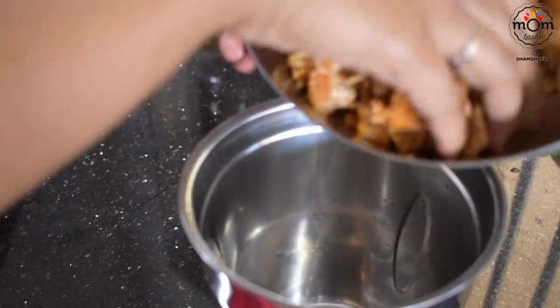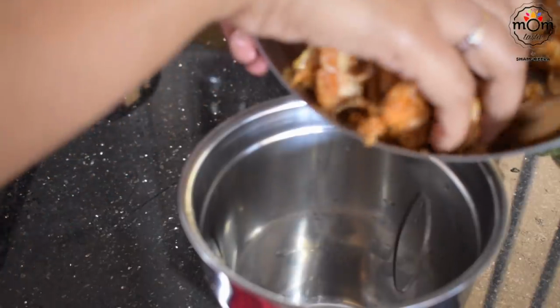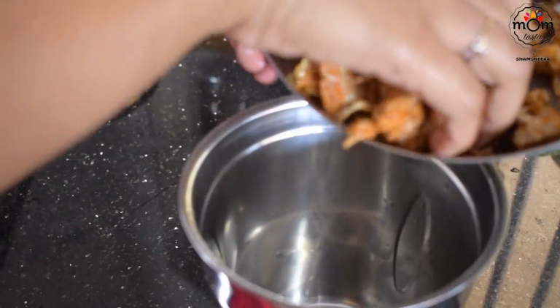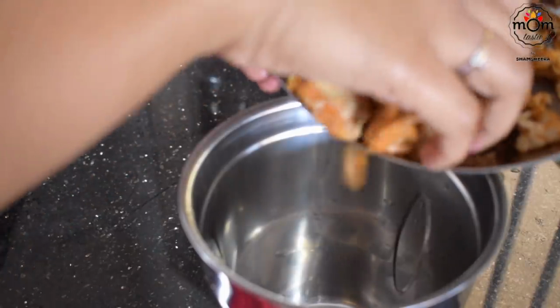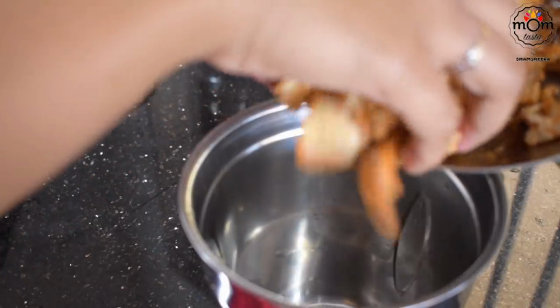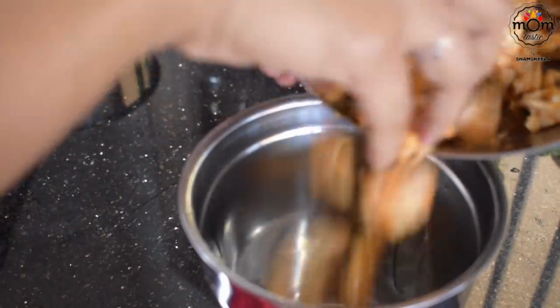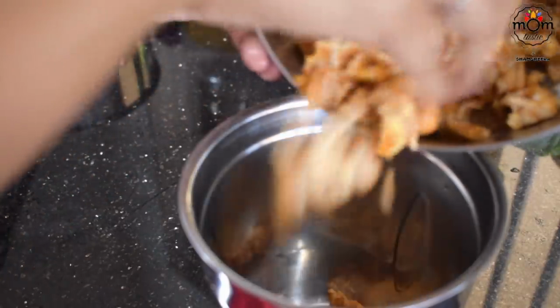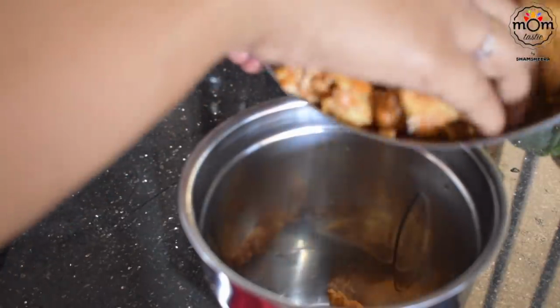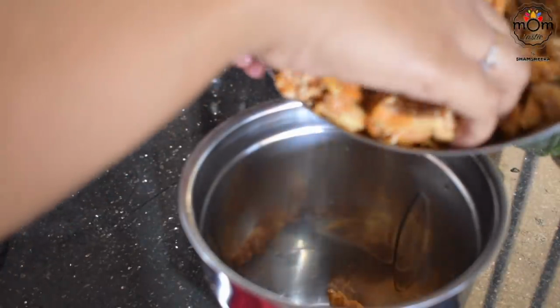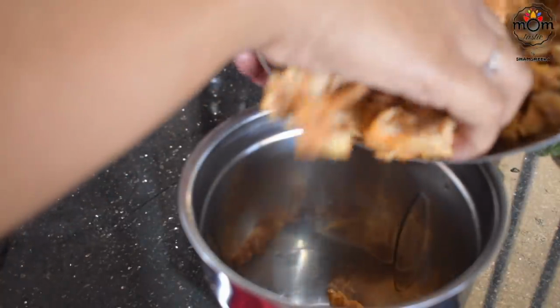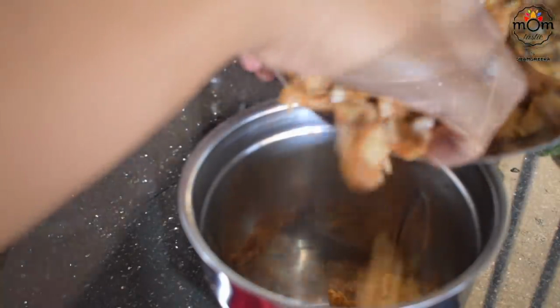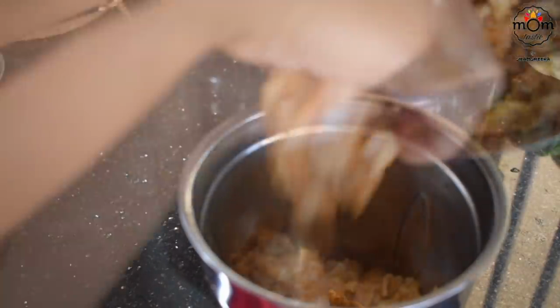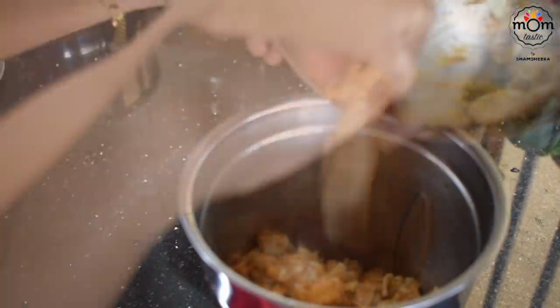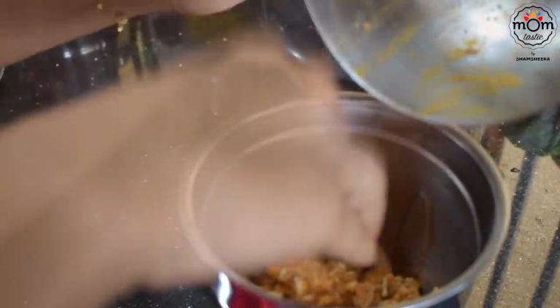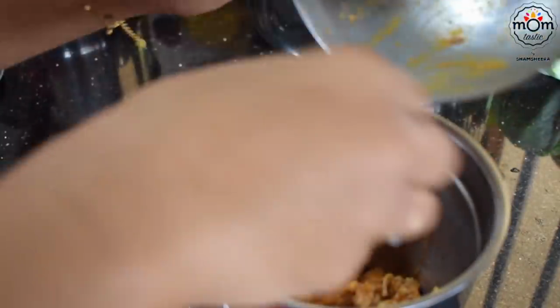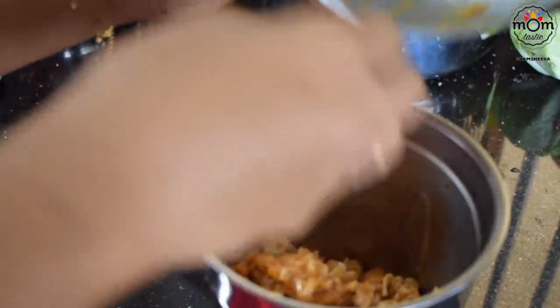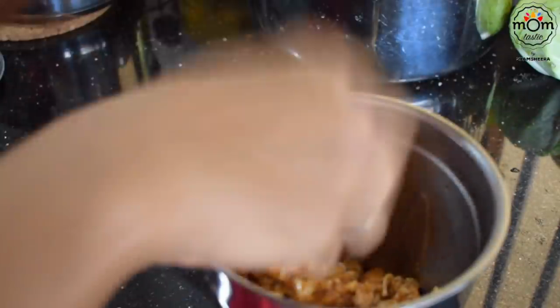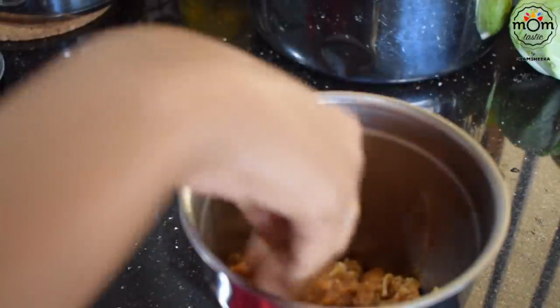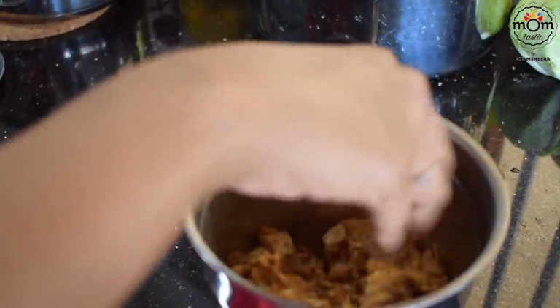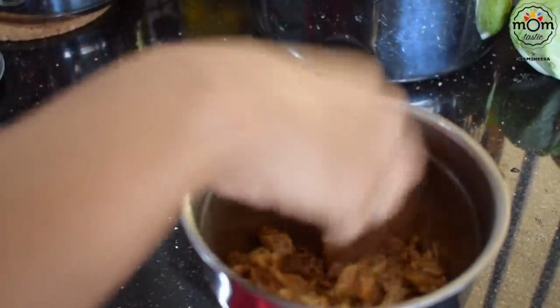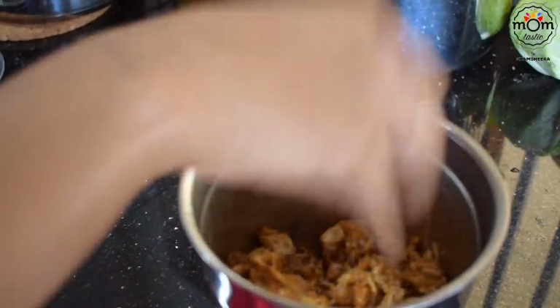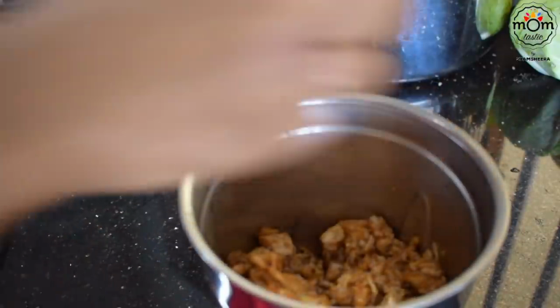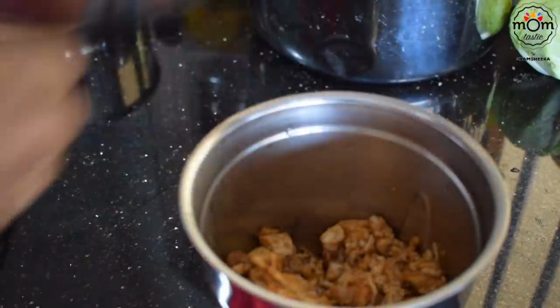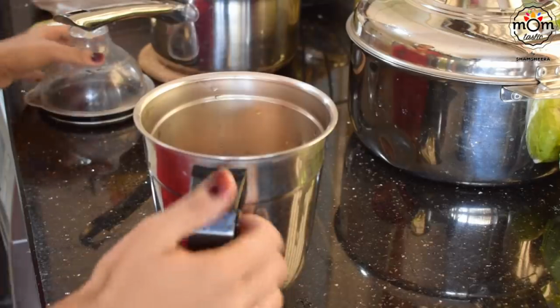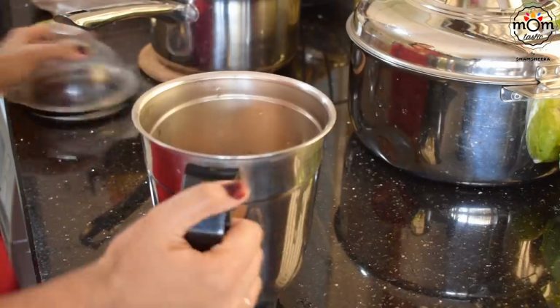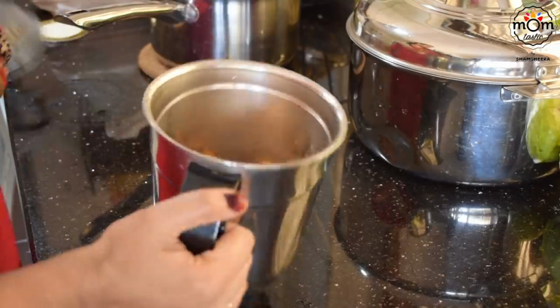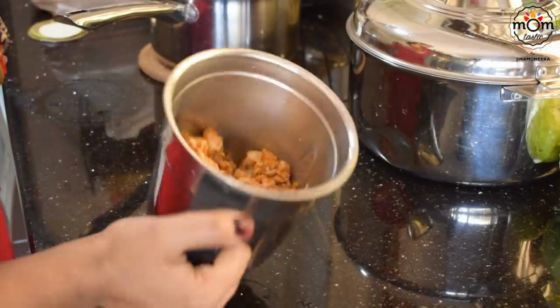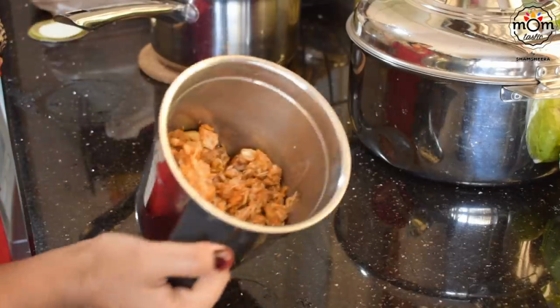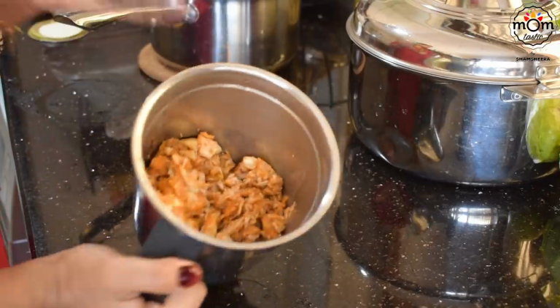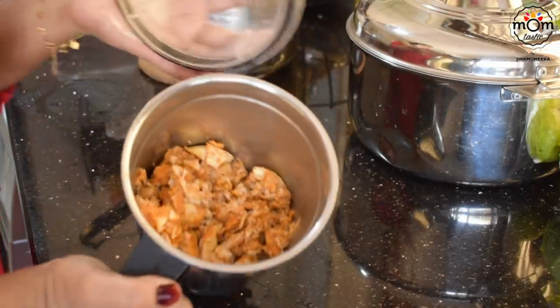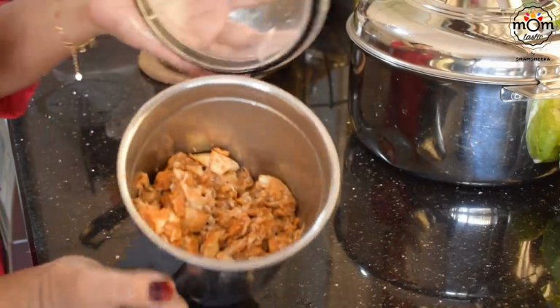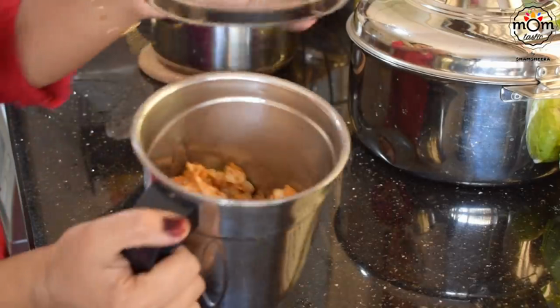Crush the chicken by pulsing a few times. You may shred it as well — I didn't have enough time for that, so I used the blender.